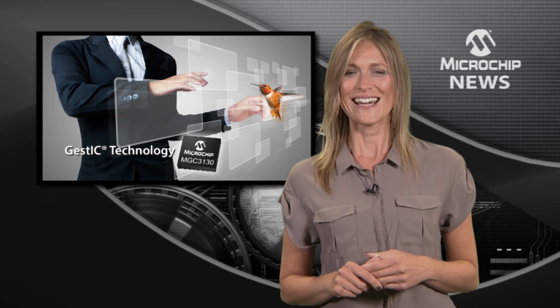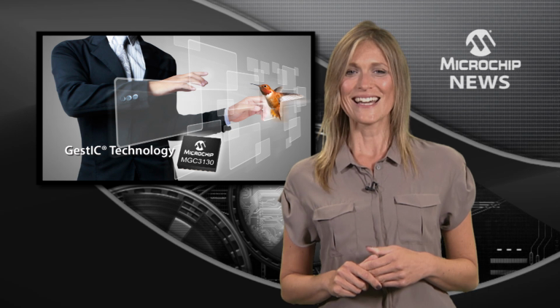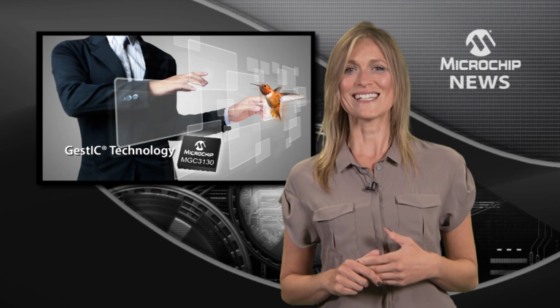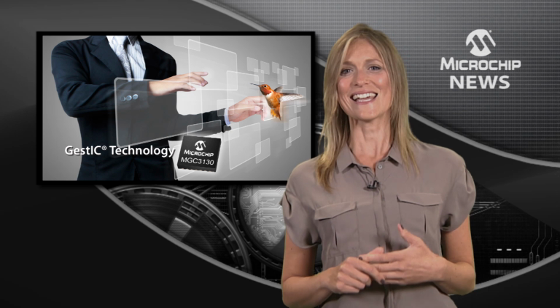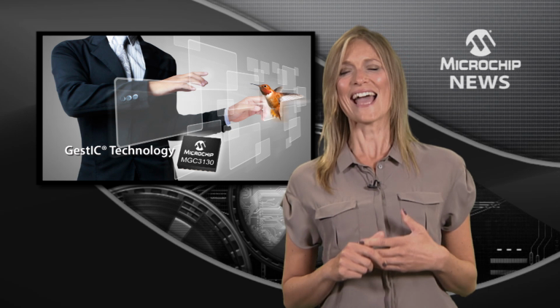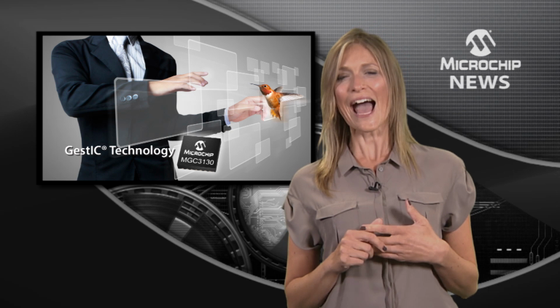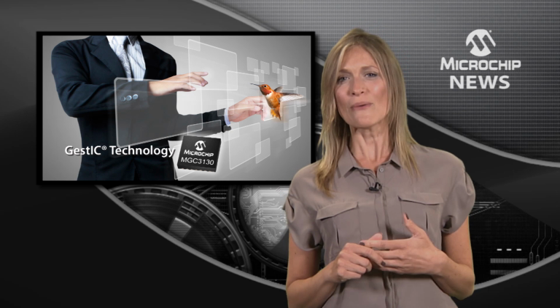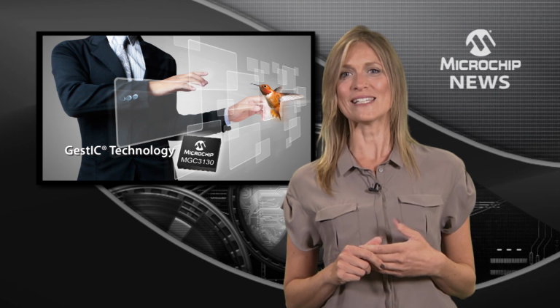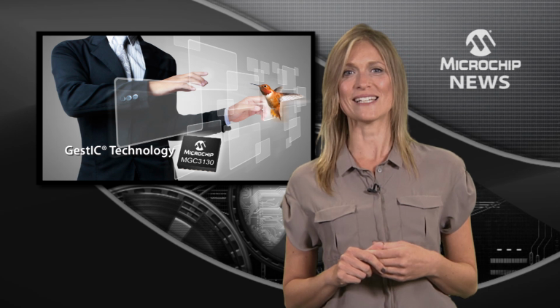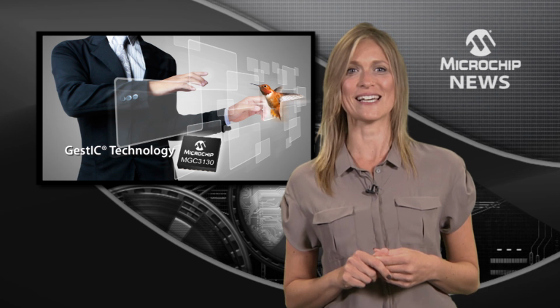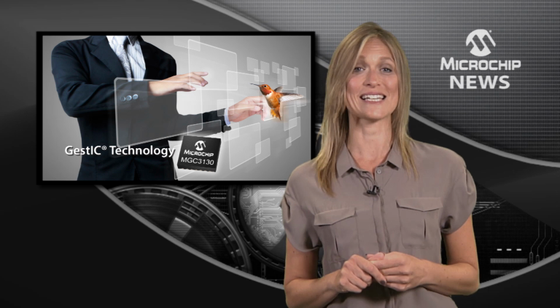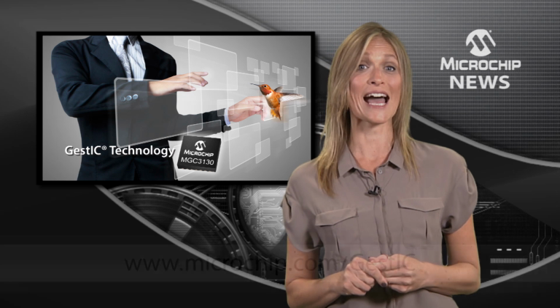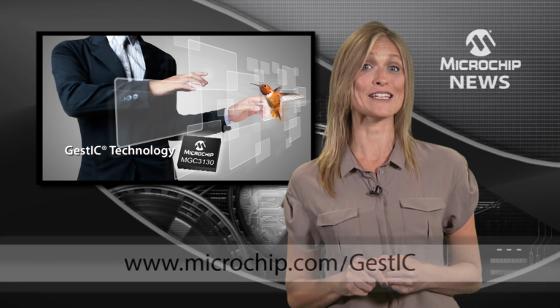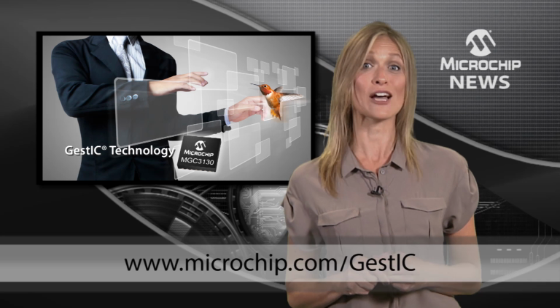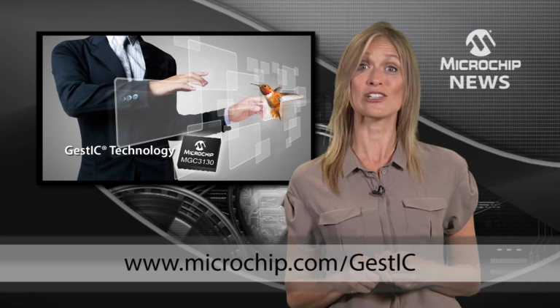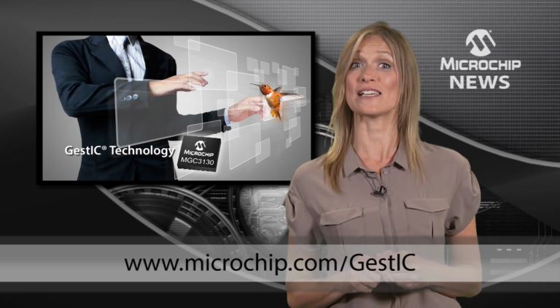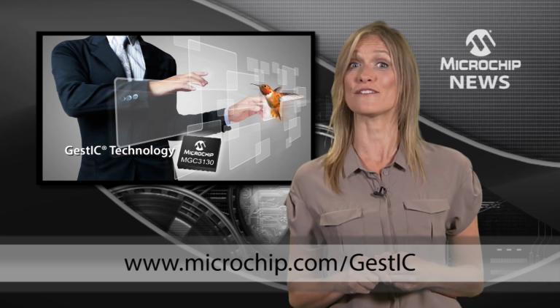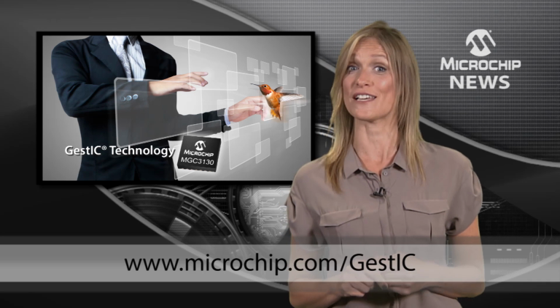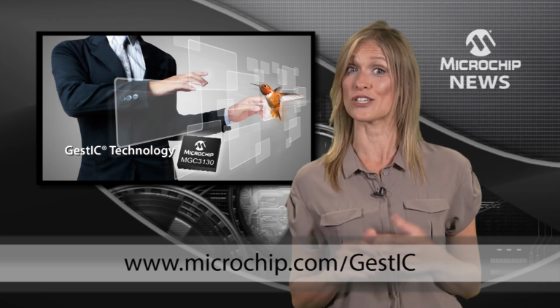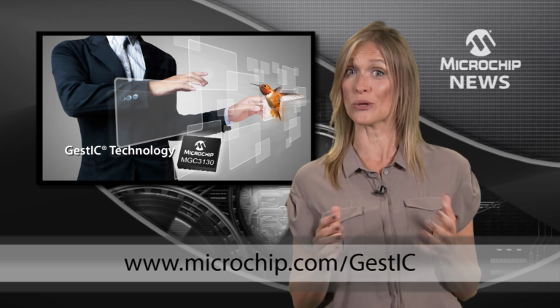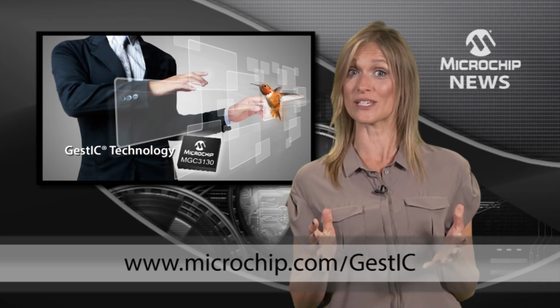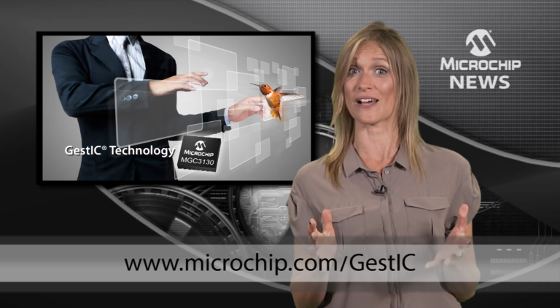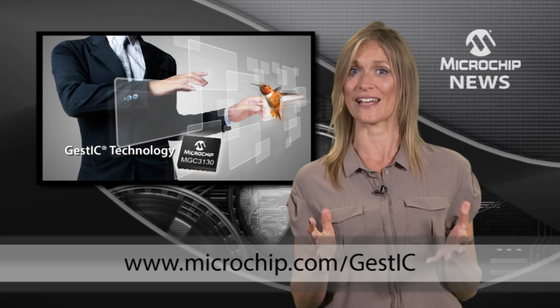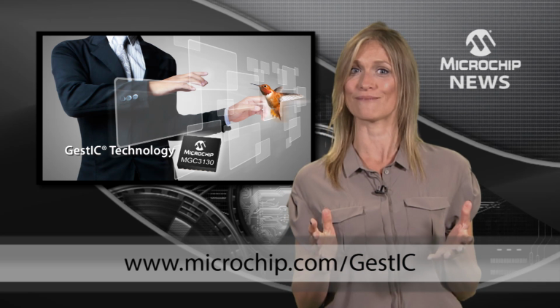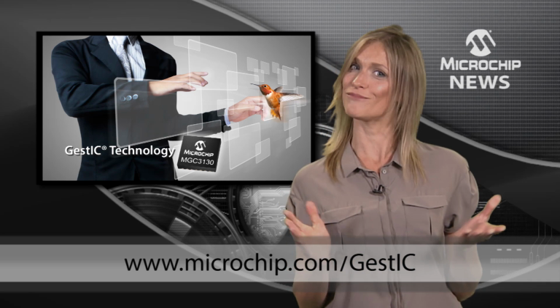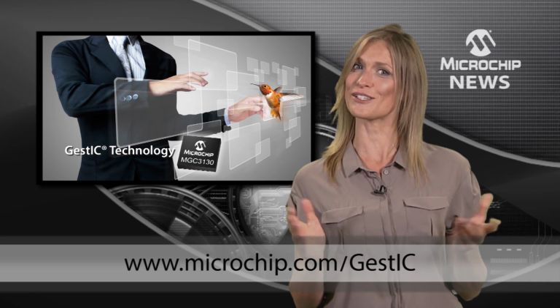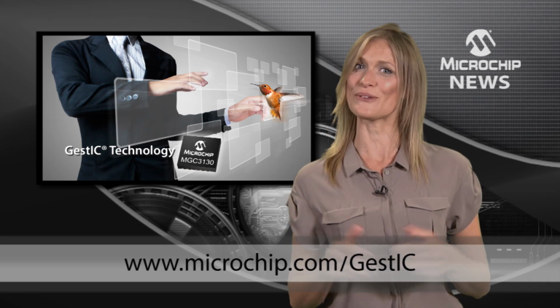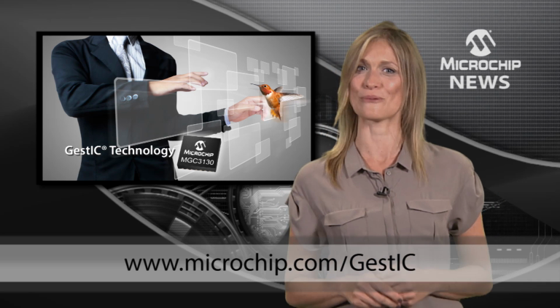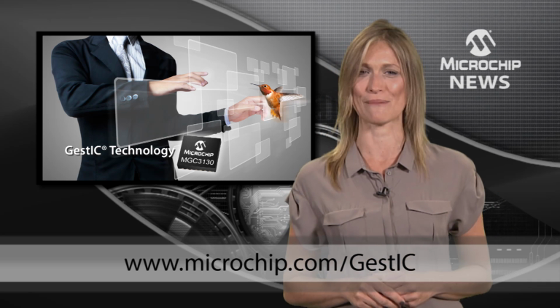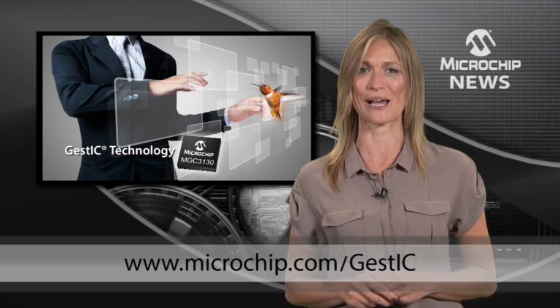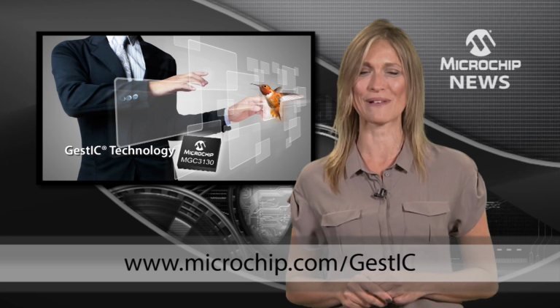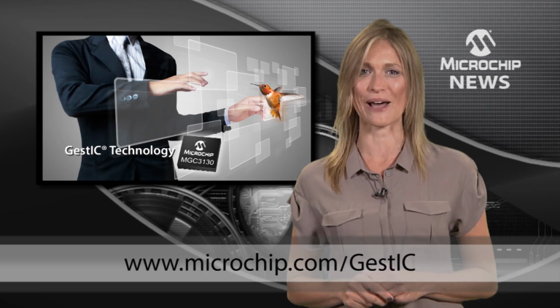To see how easy it is to add a touchless interface to your design, just go to the website below.